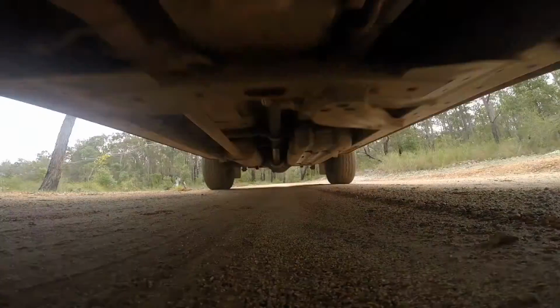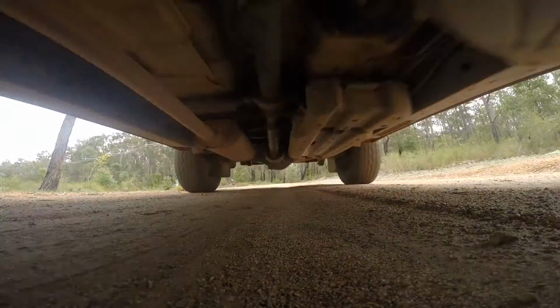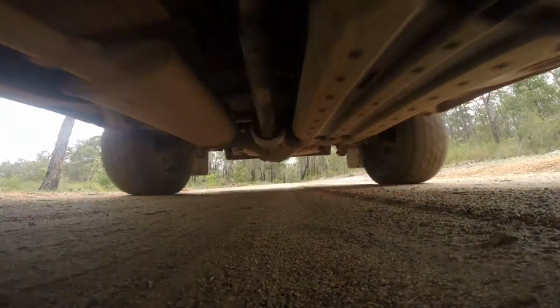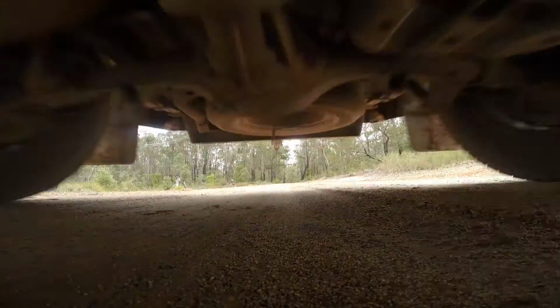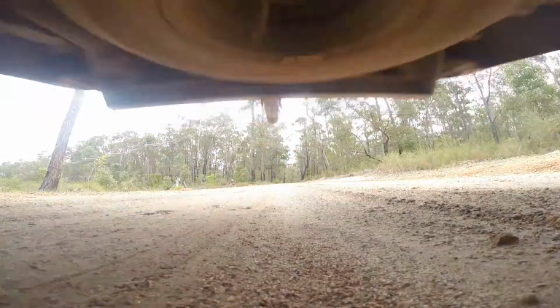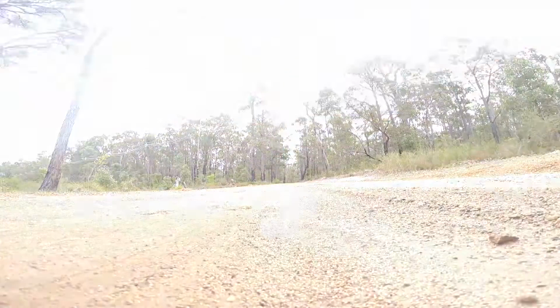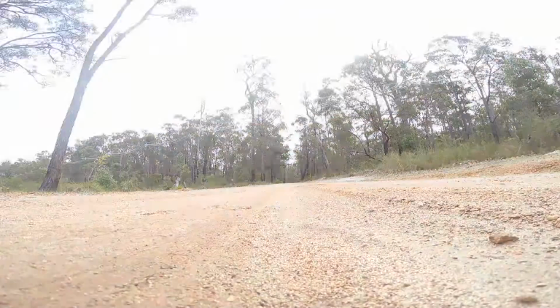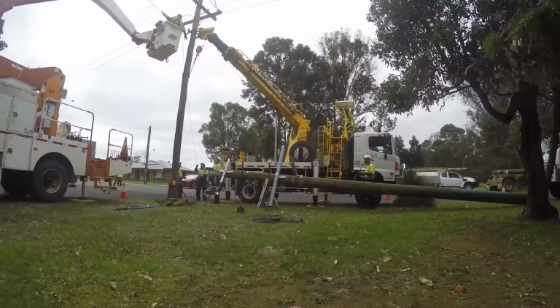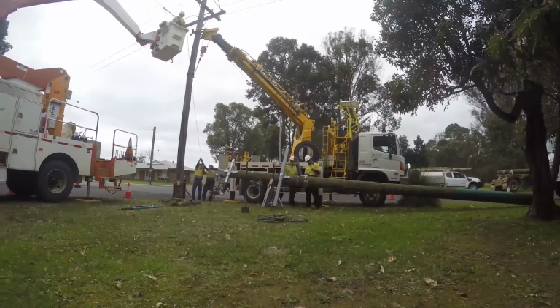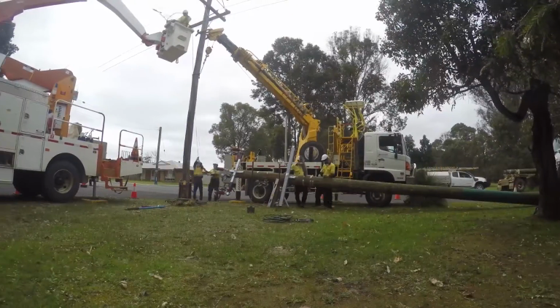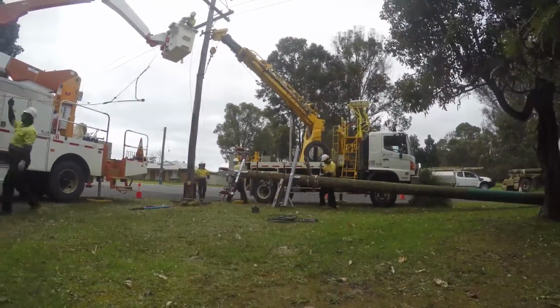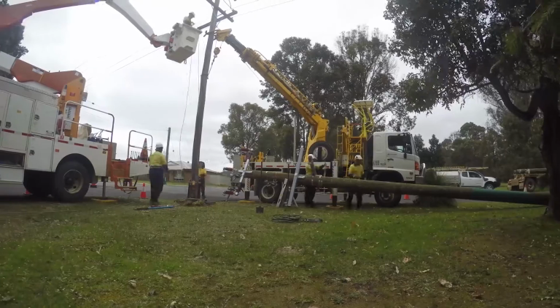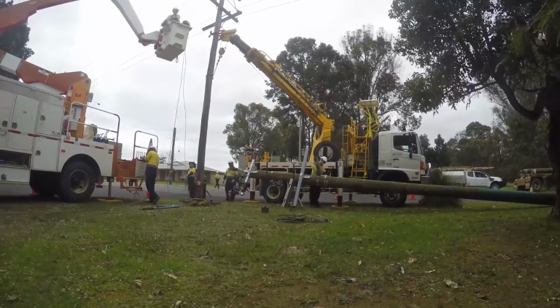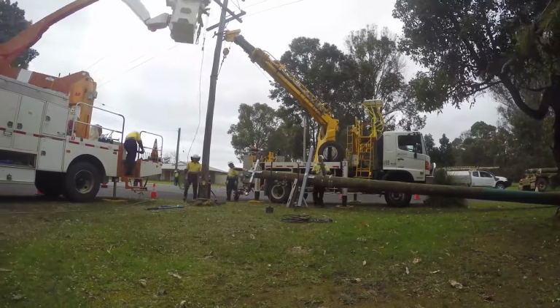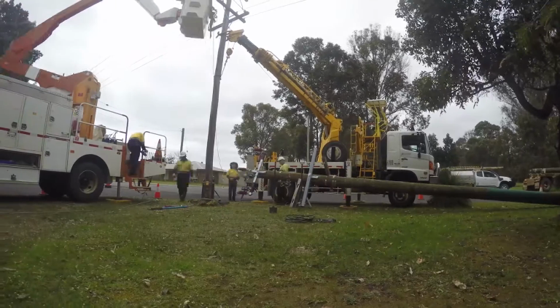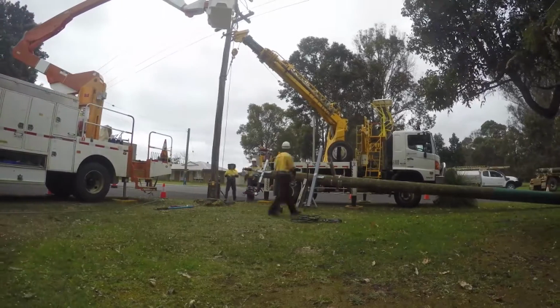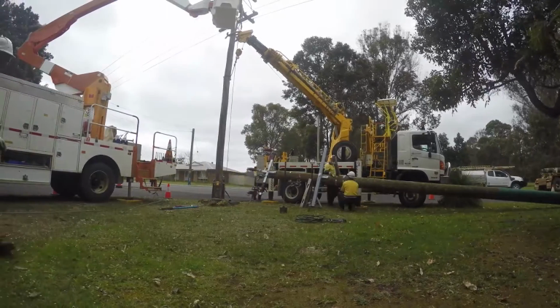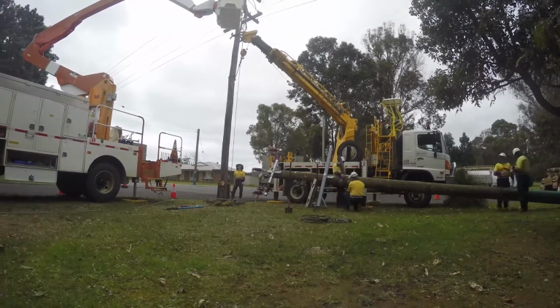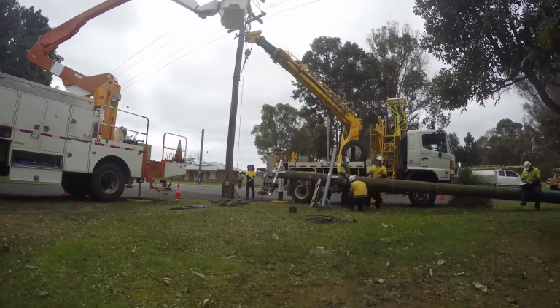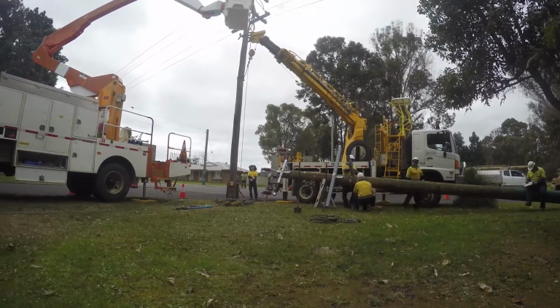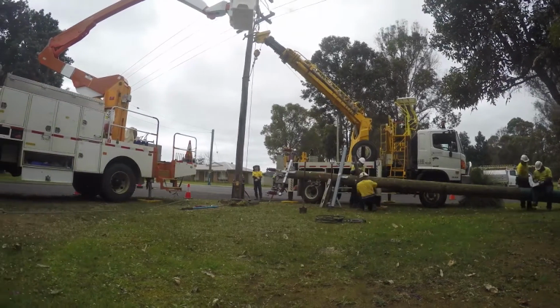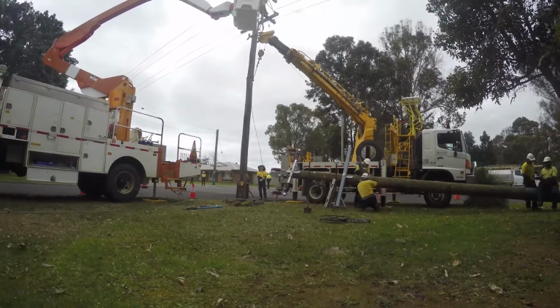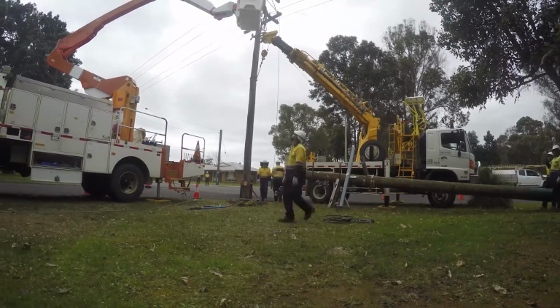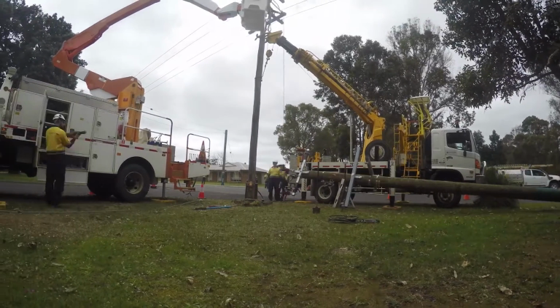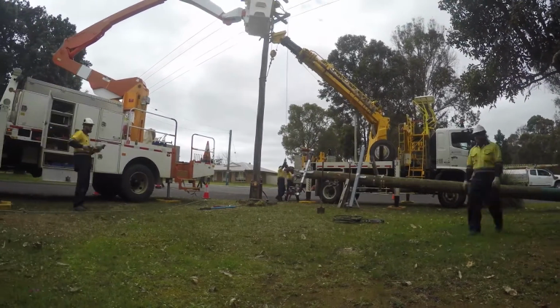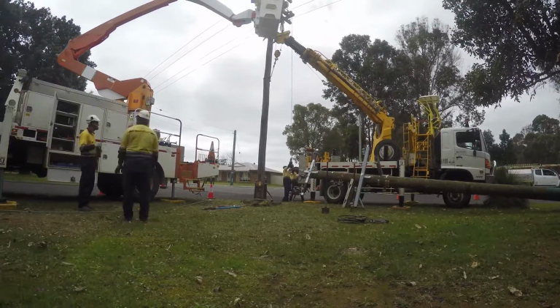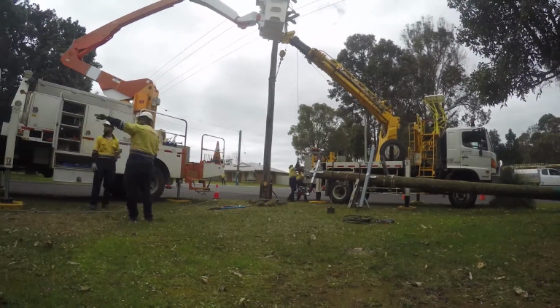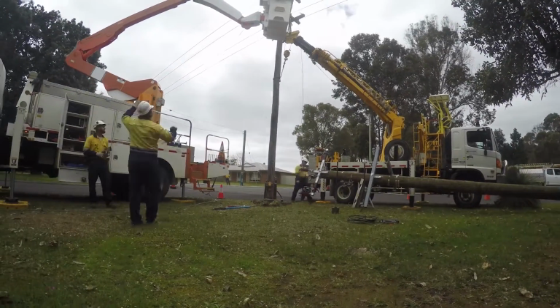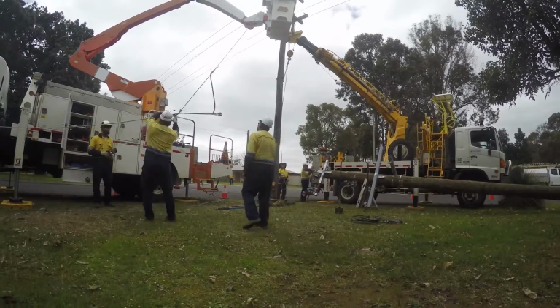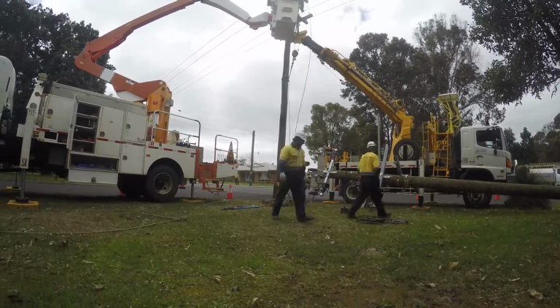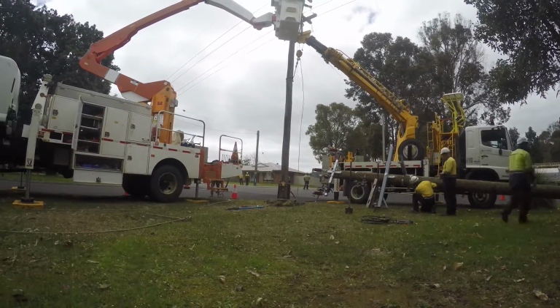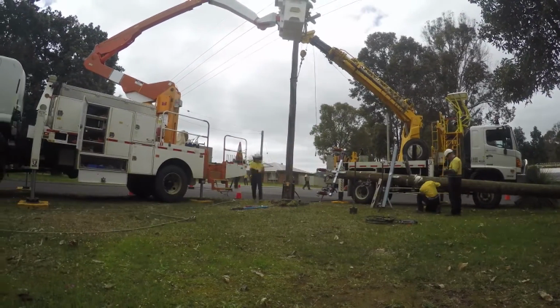Once all this planned work has been completed, the Nanup and surrounding area will benefit with a very robust network.